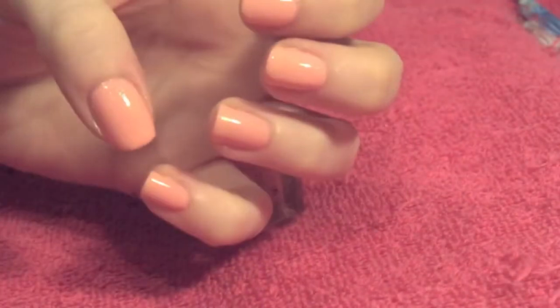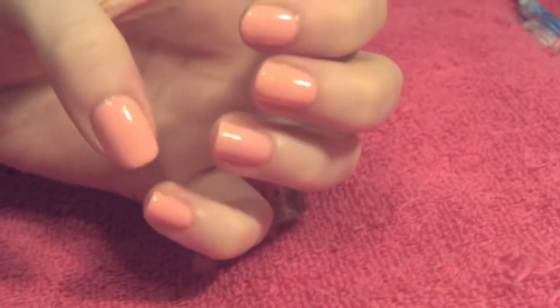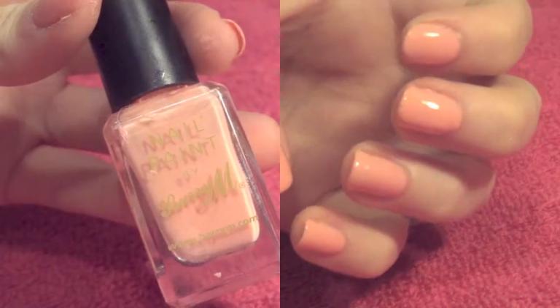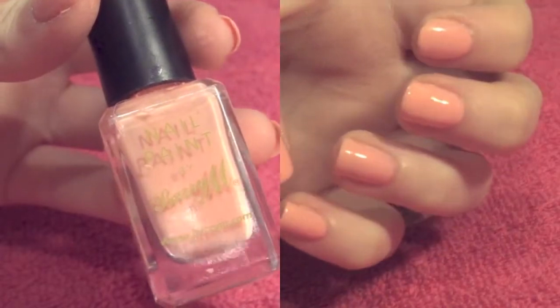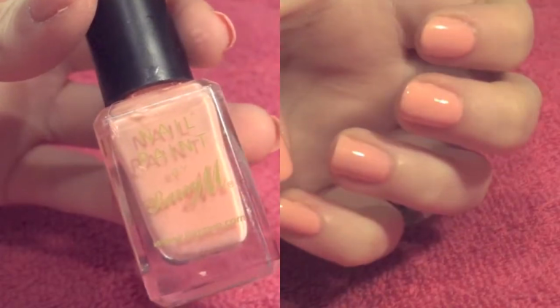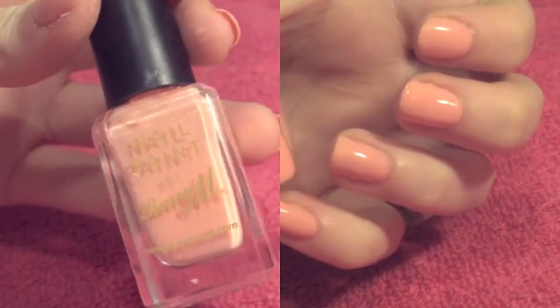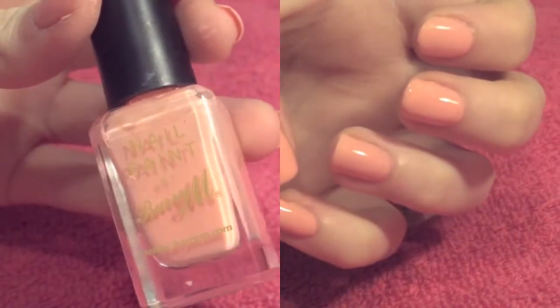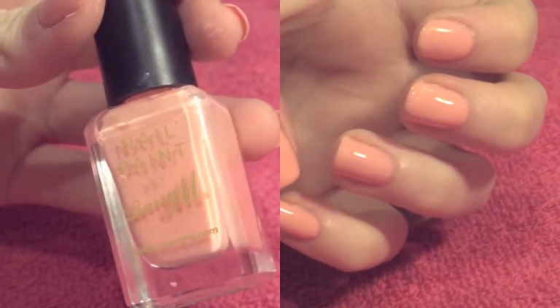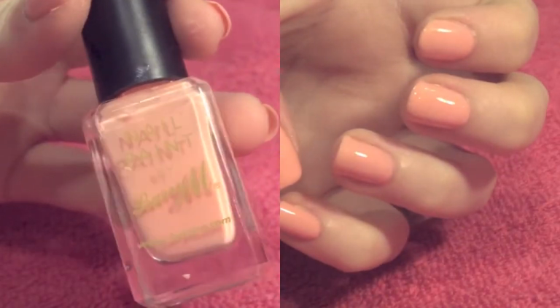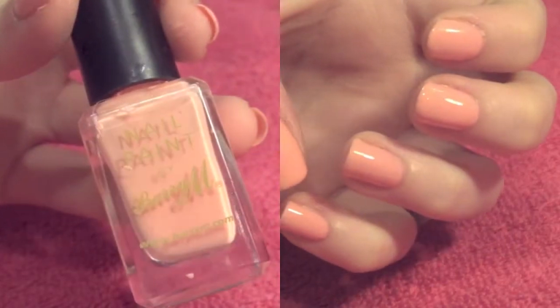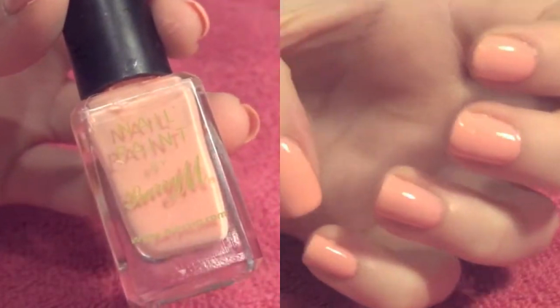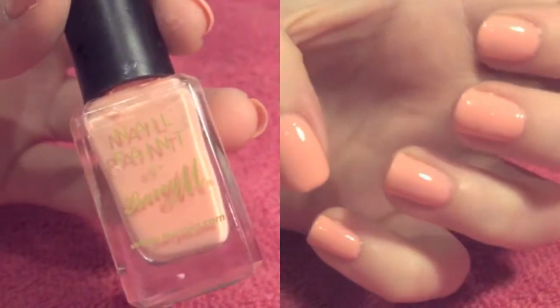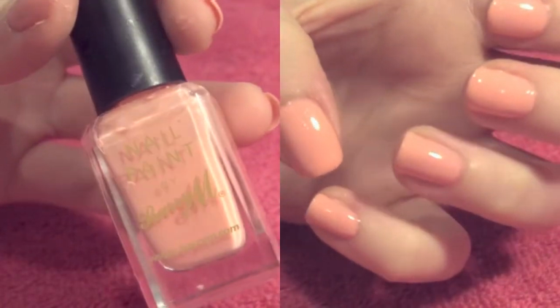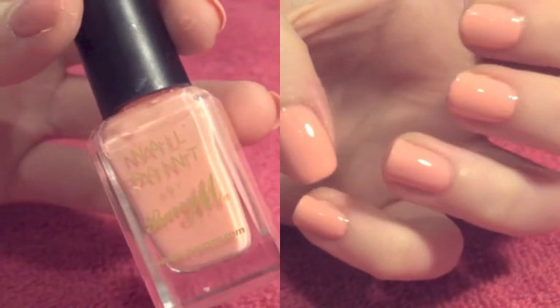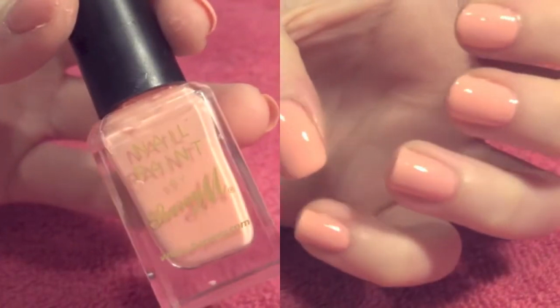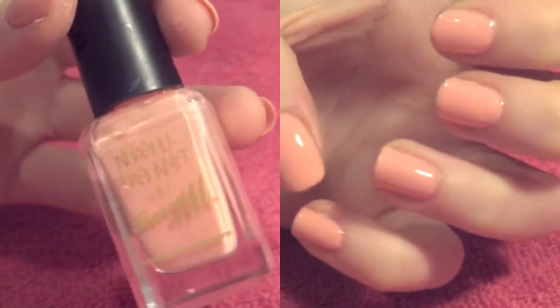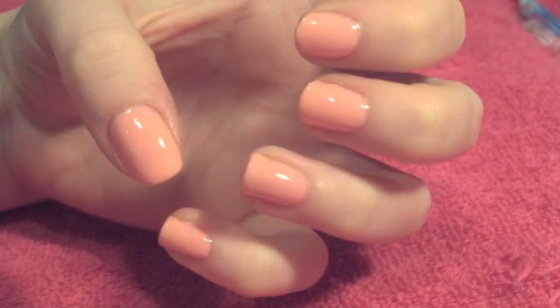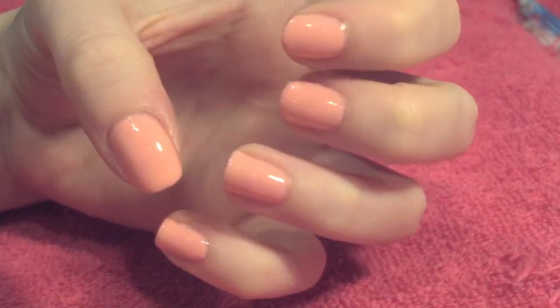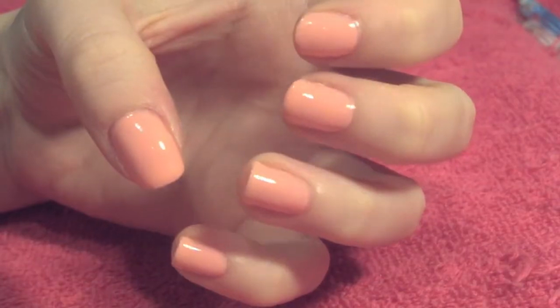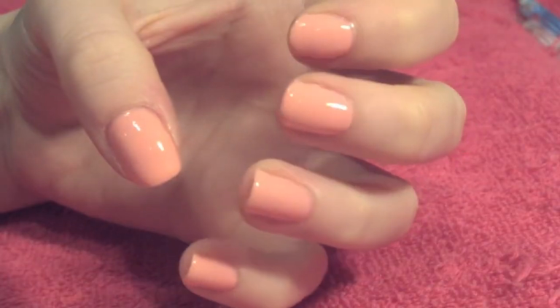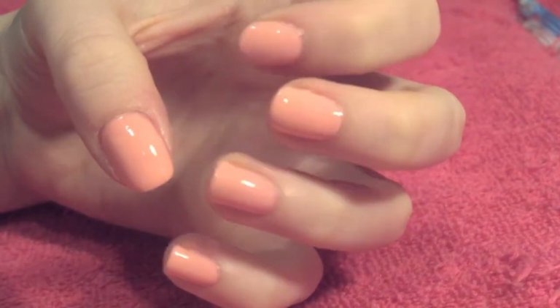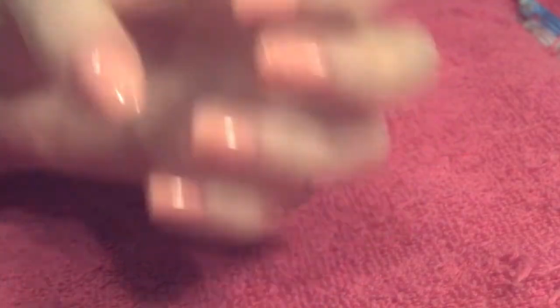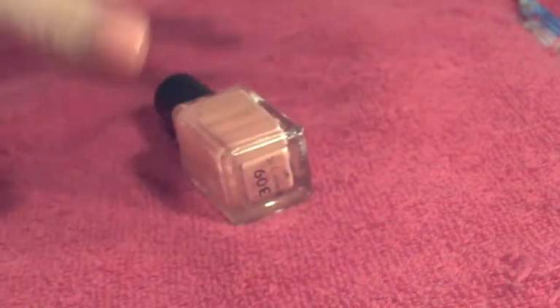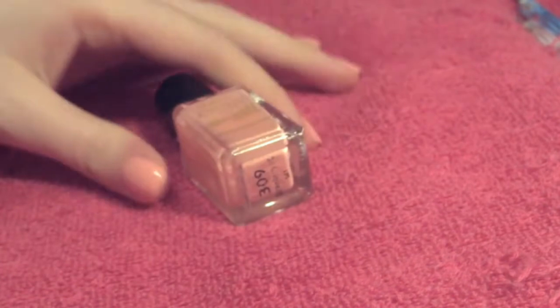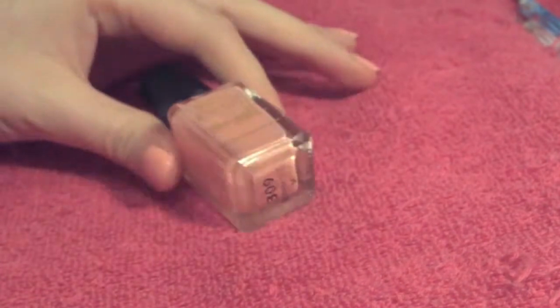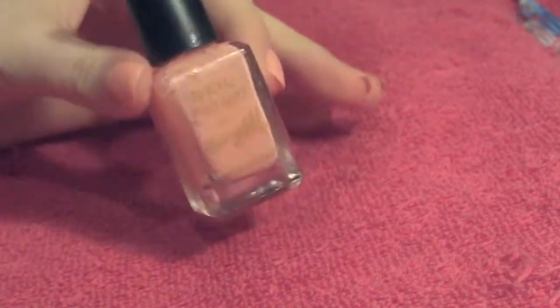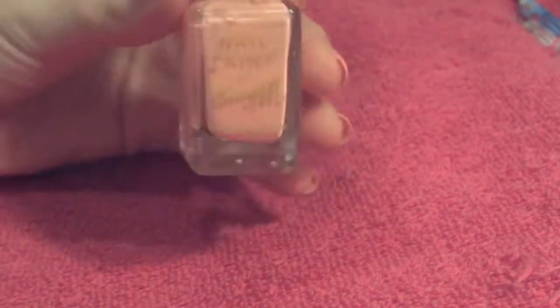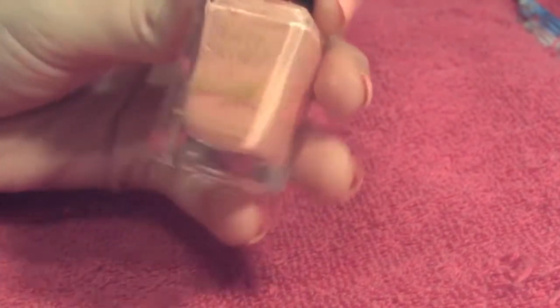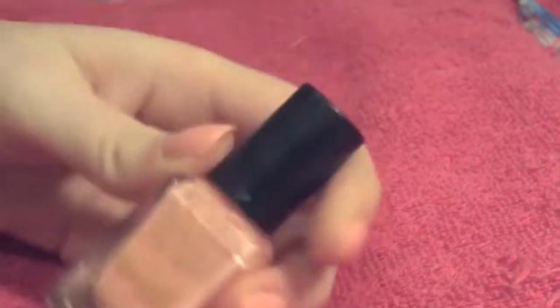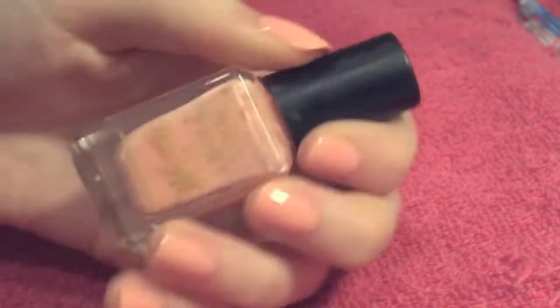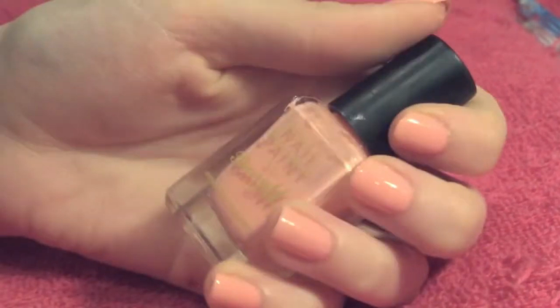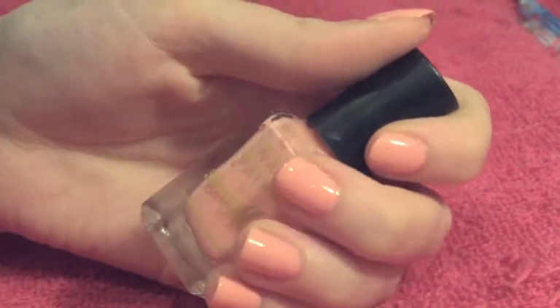So the first thing you're going to want to do is take a nail polish of your choice. I chose a baby pink colour and you're going to want to coat all your nails with it.